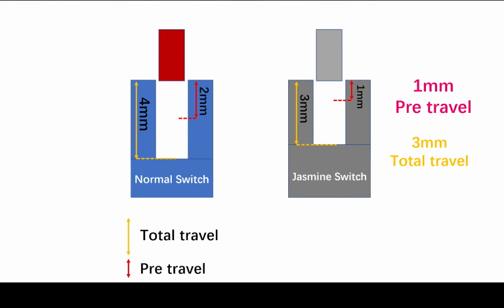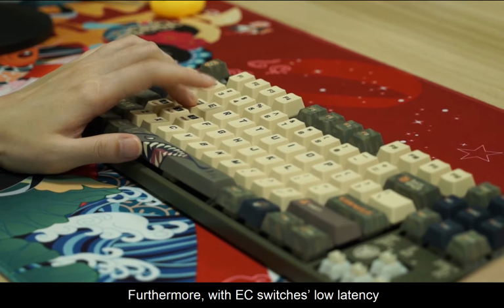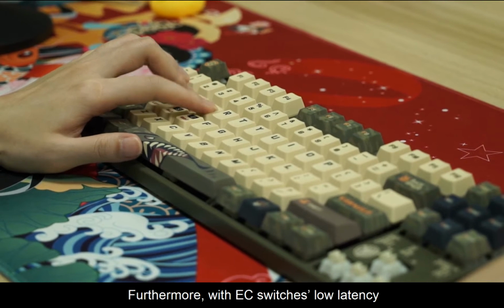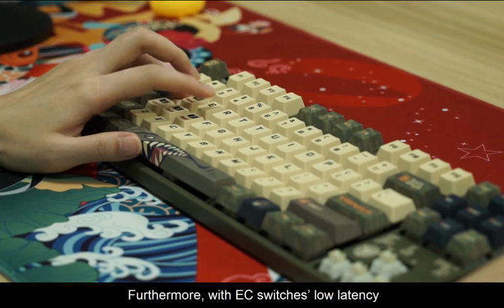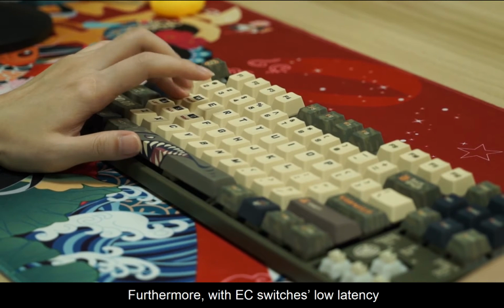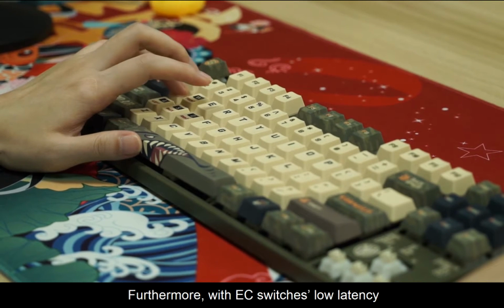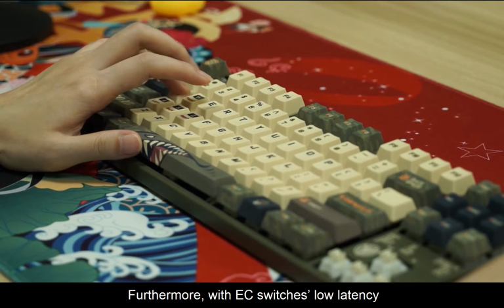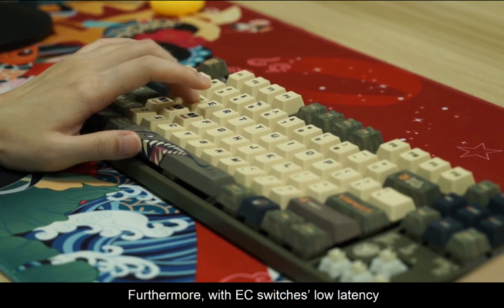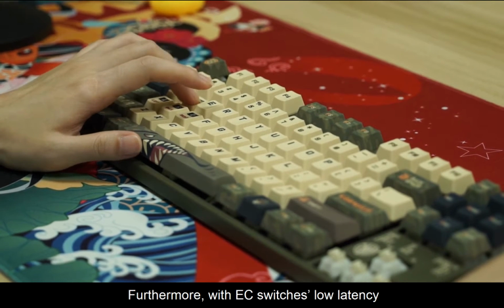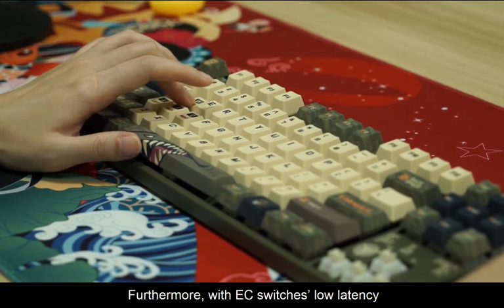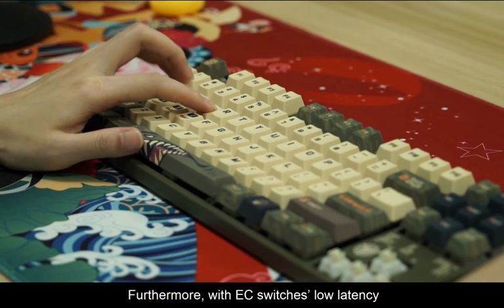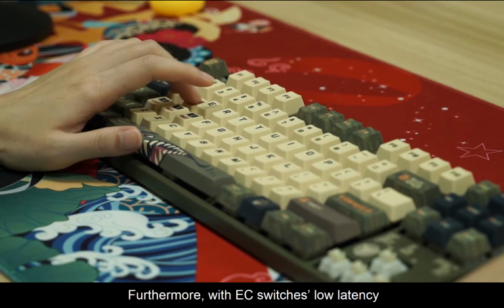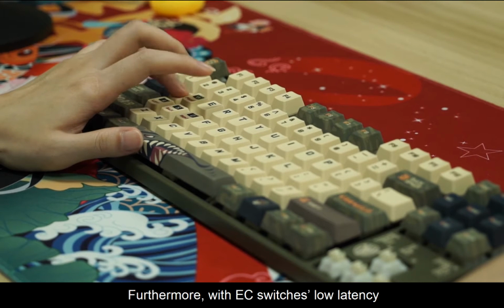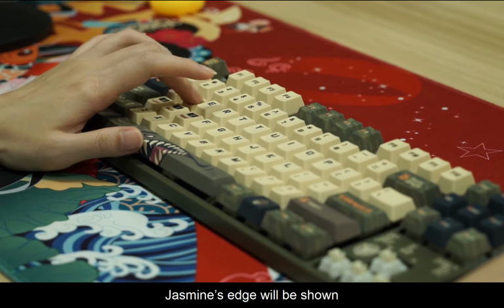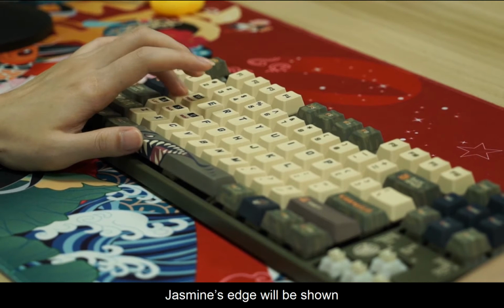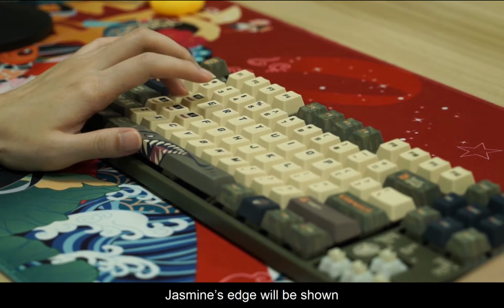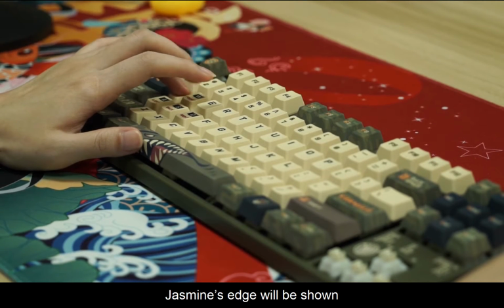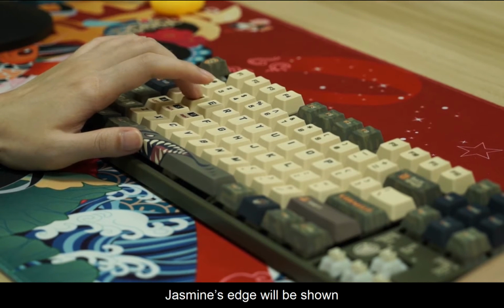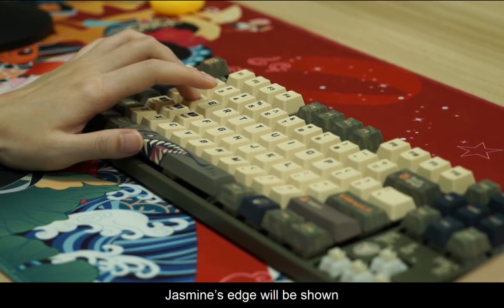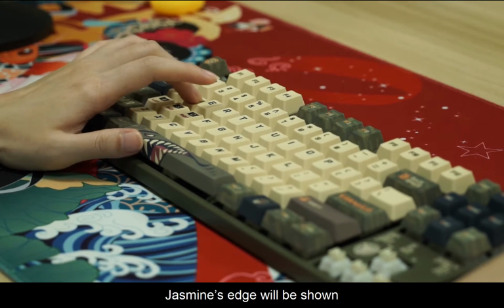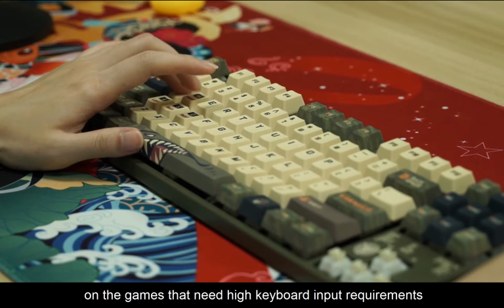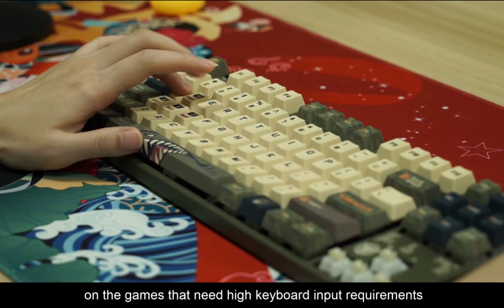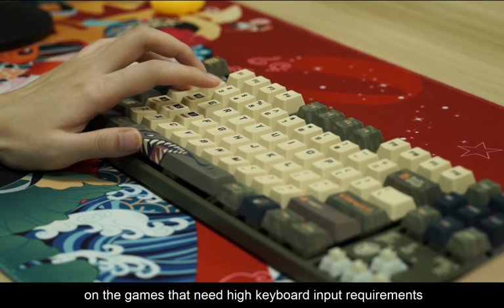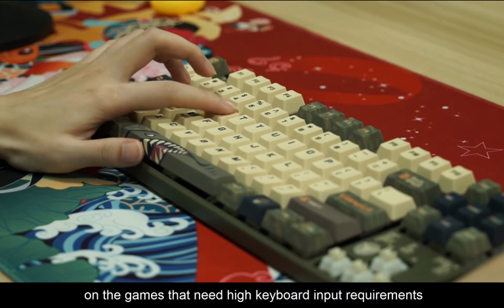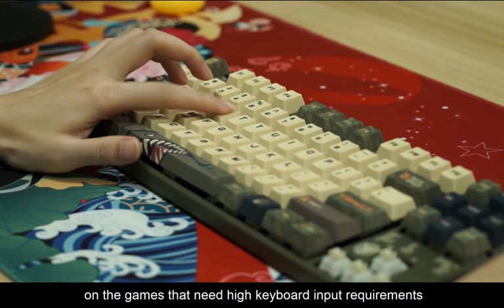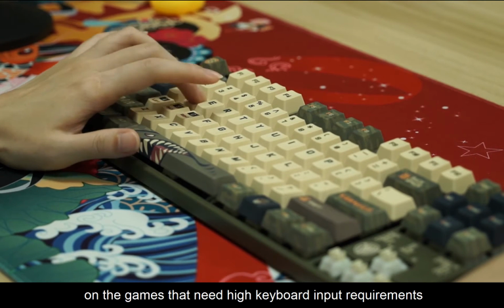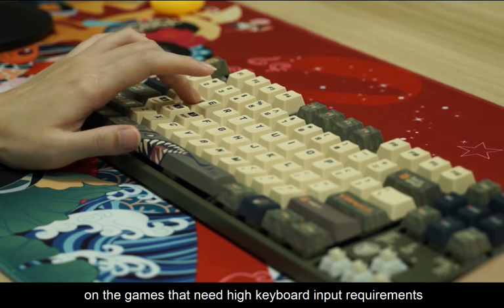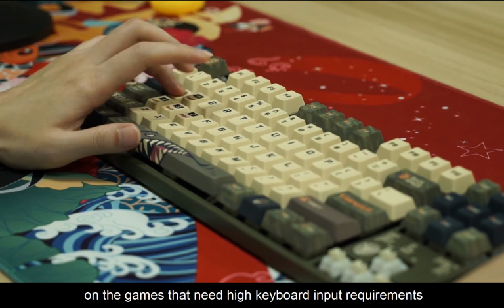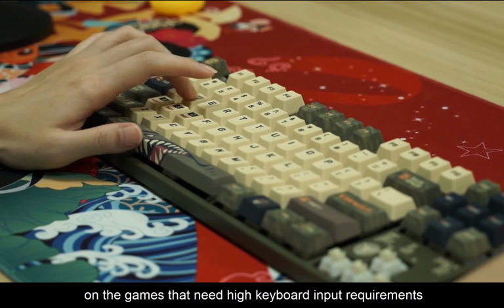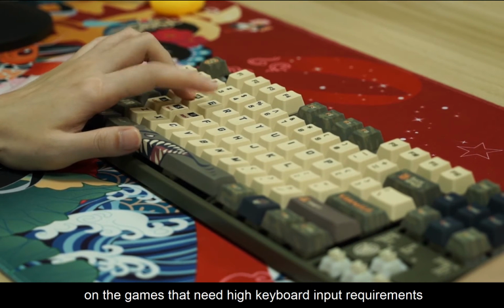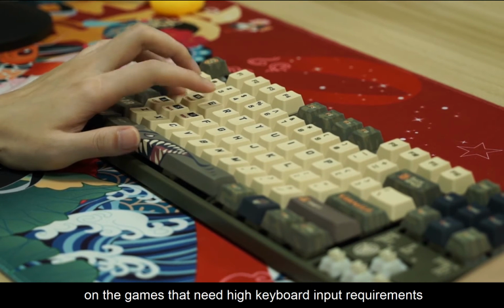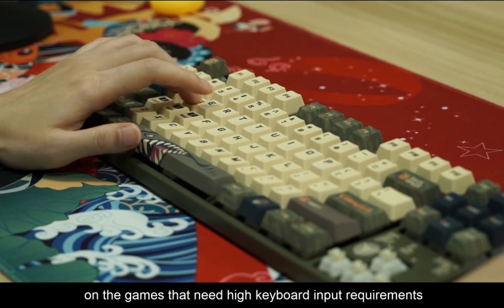Furthermore, with easy switch low latencies, Jasmine's edge will be shown in games that require high keyboard input performance.